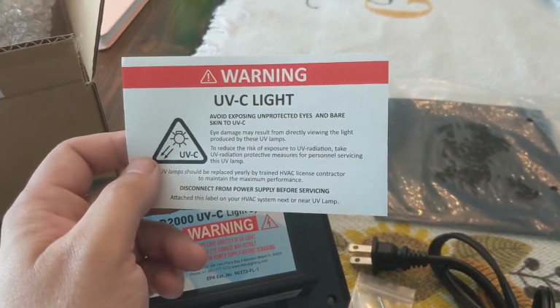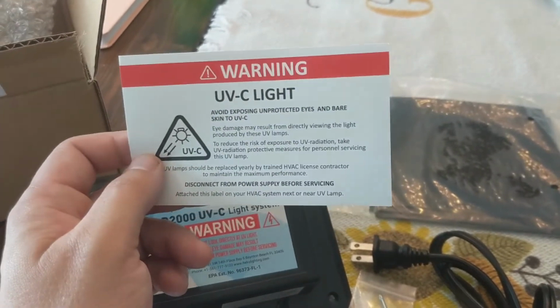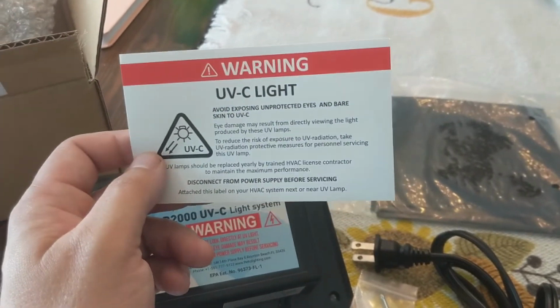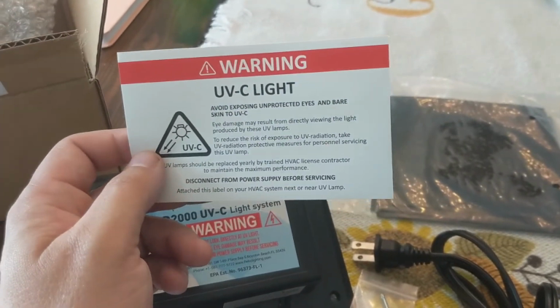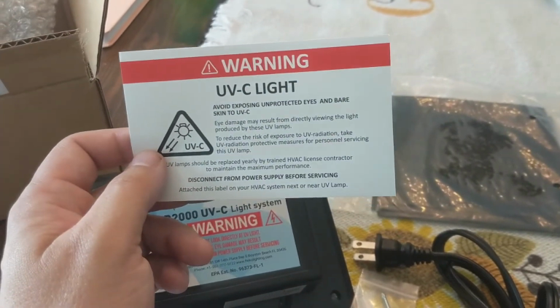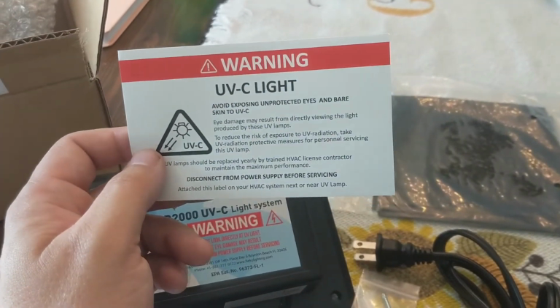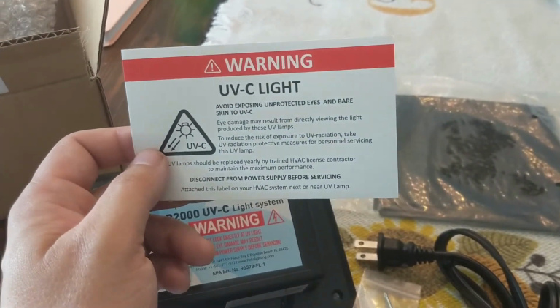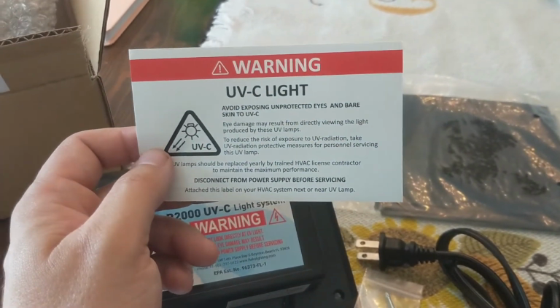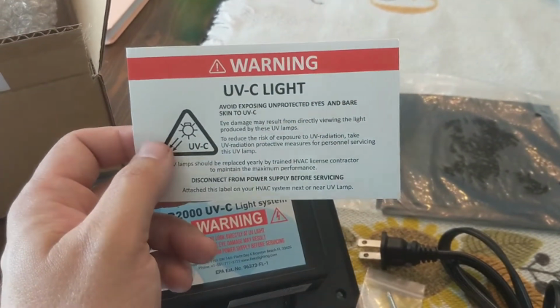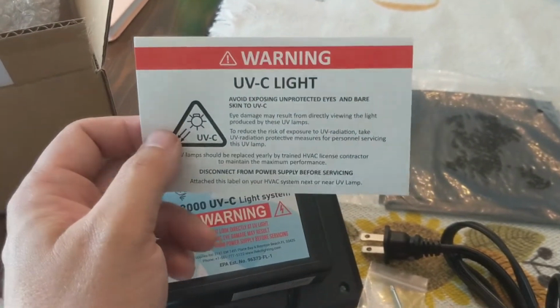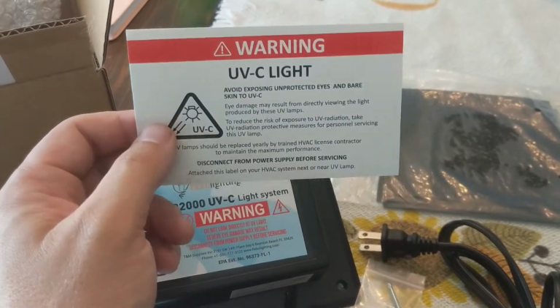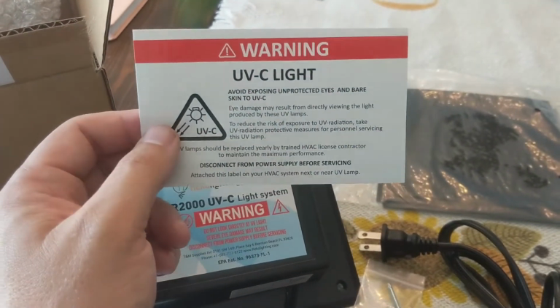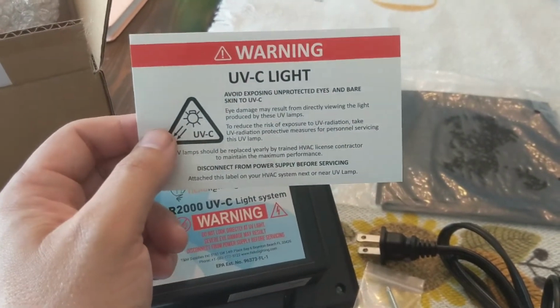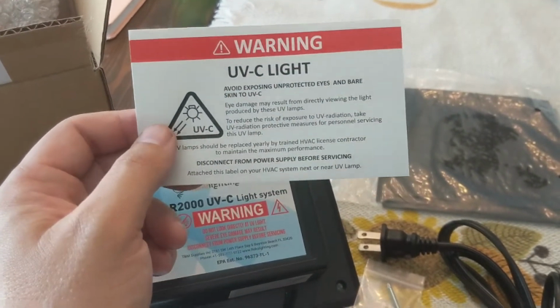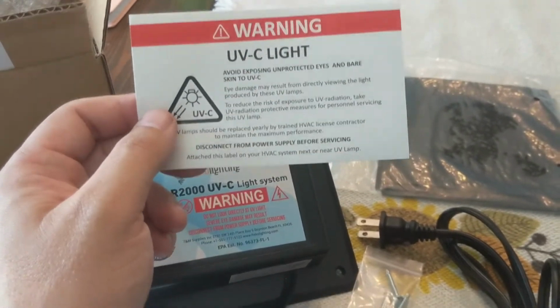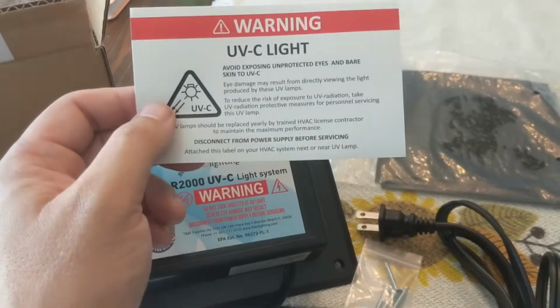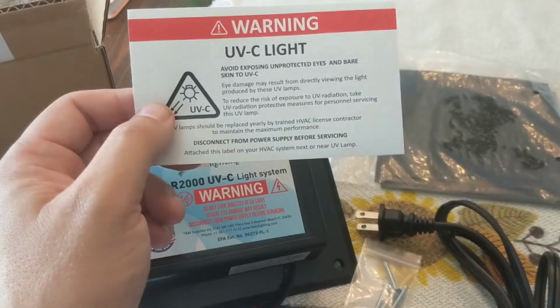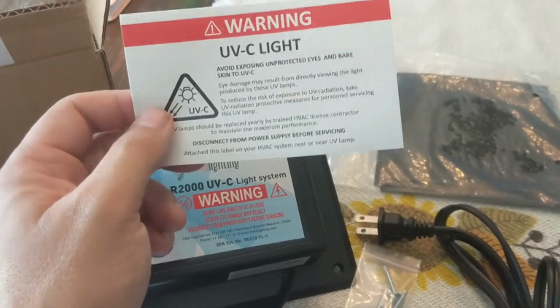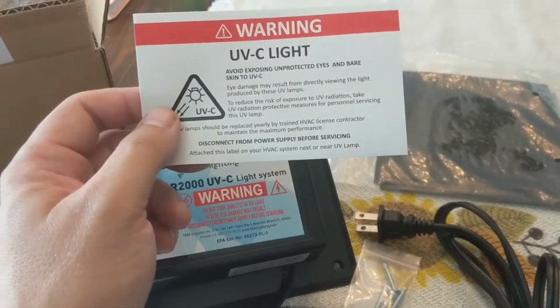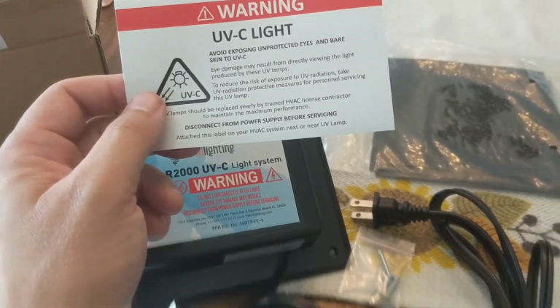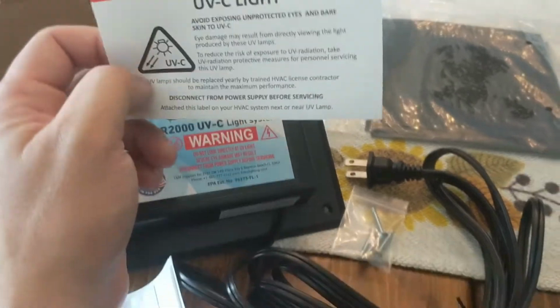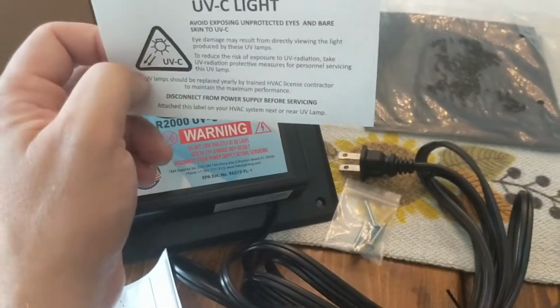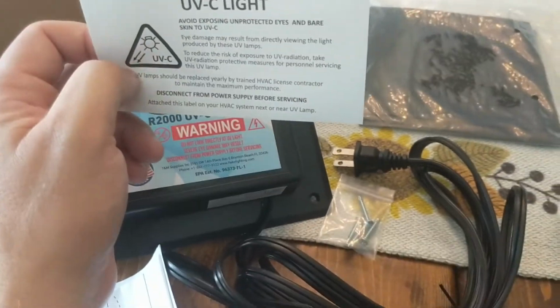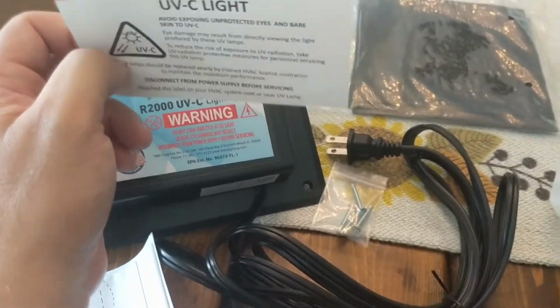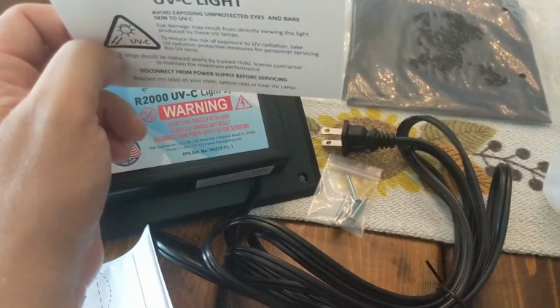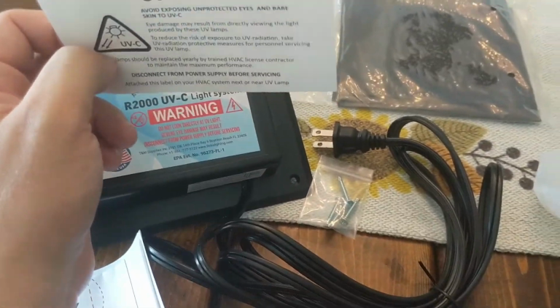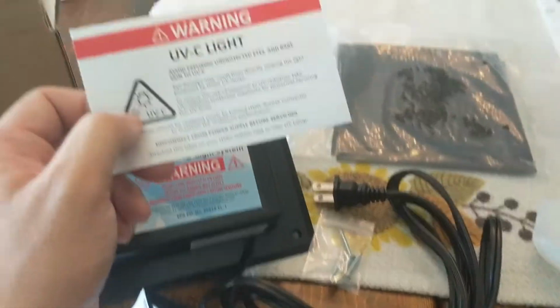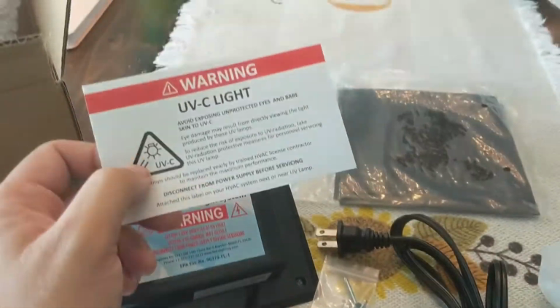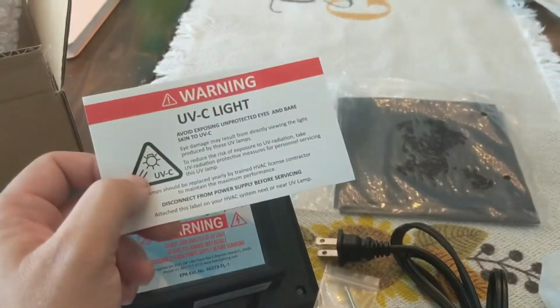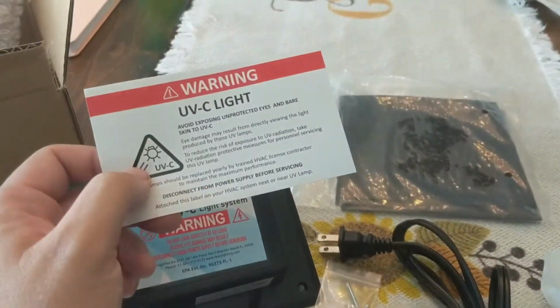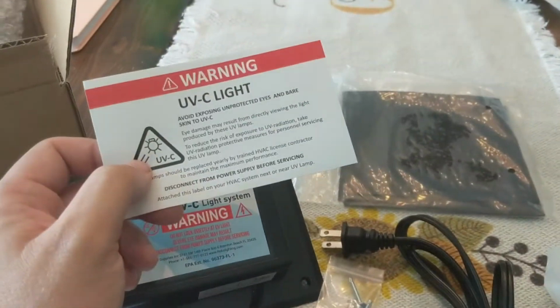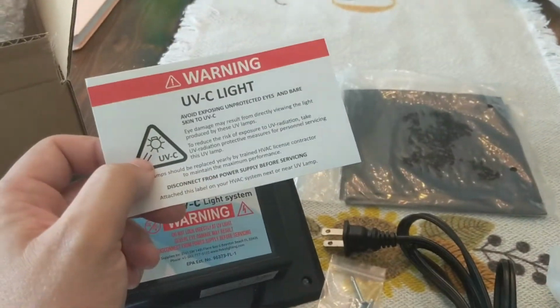Don't look right at it. We'll go over some tips and tricks, how to get this installed in your system, and have a good time.